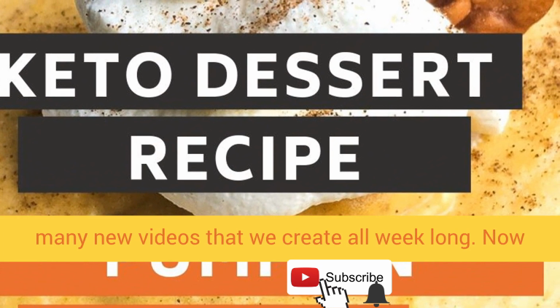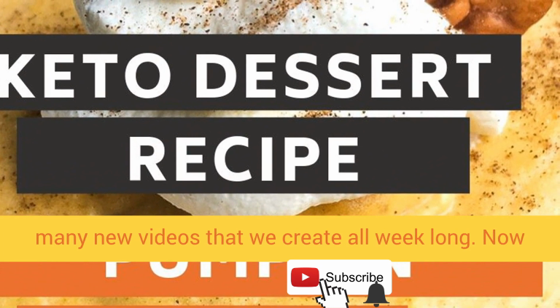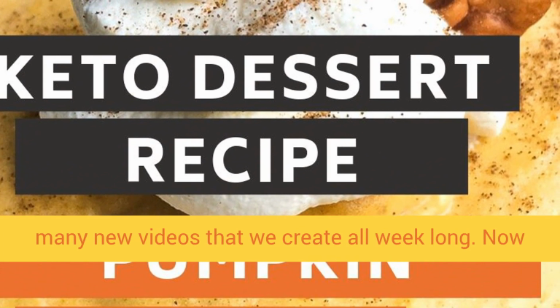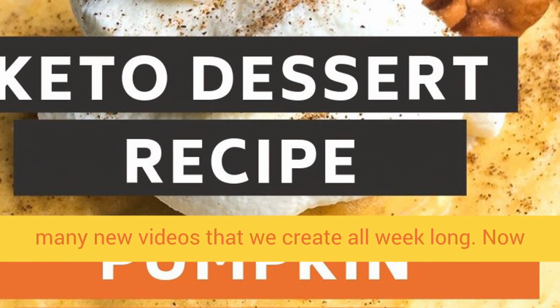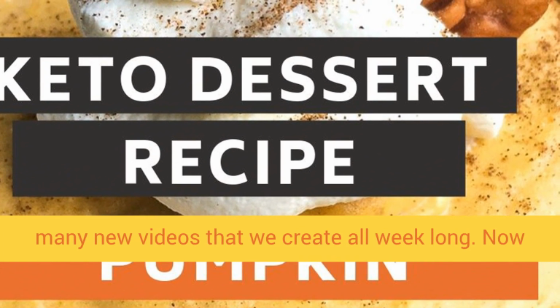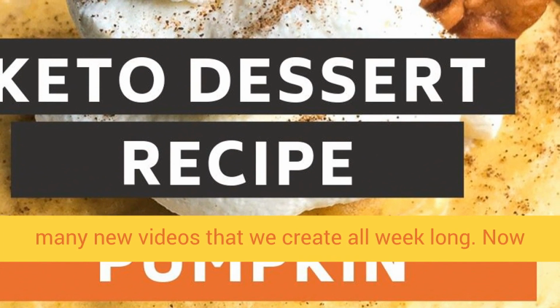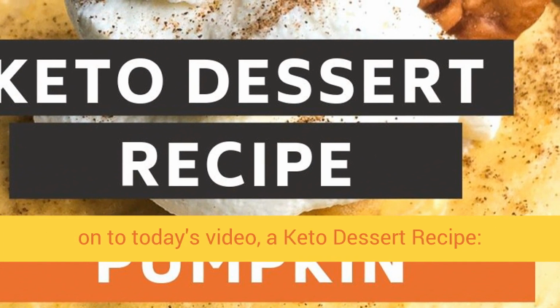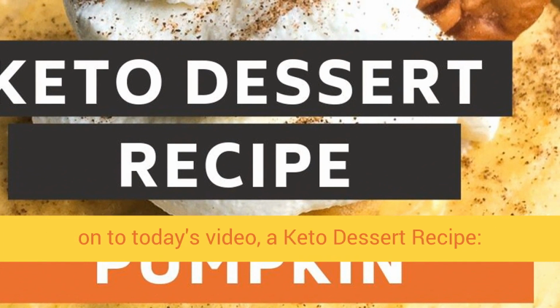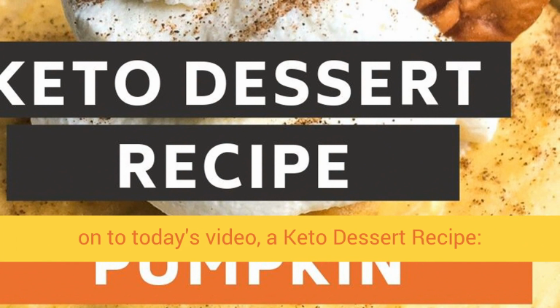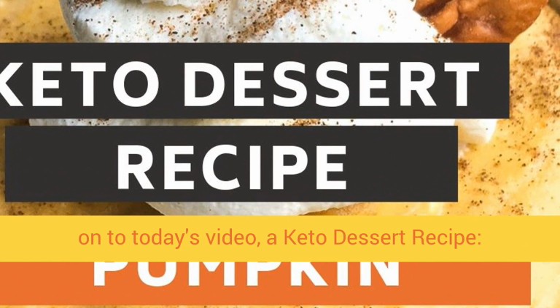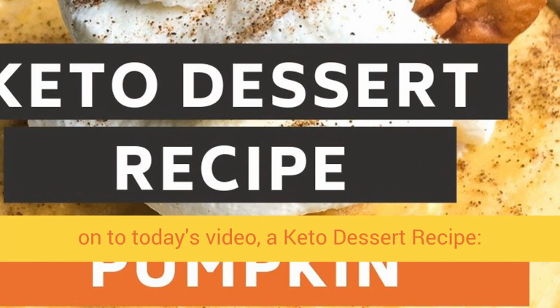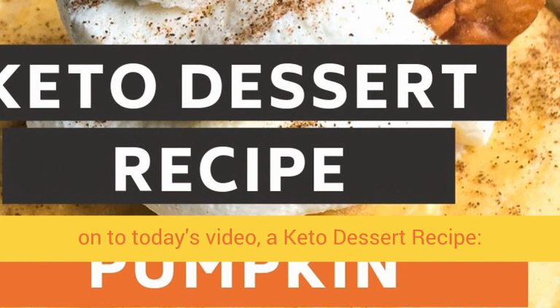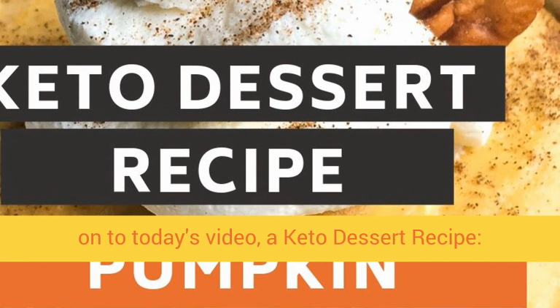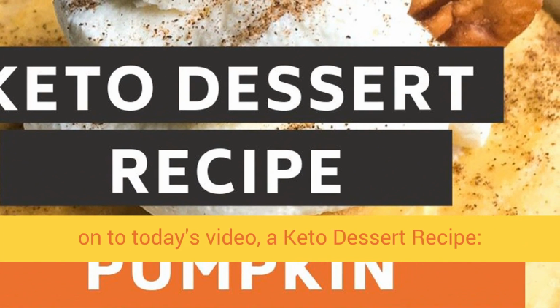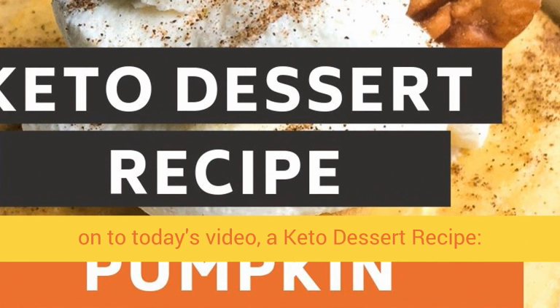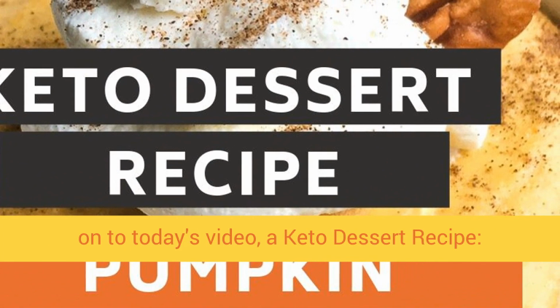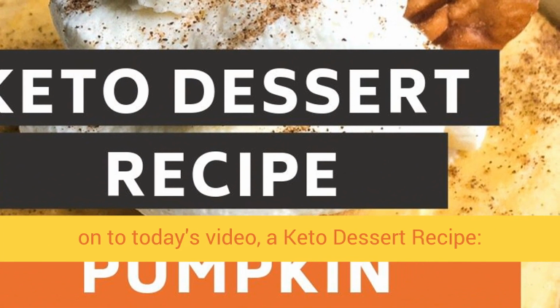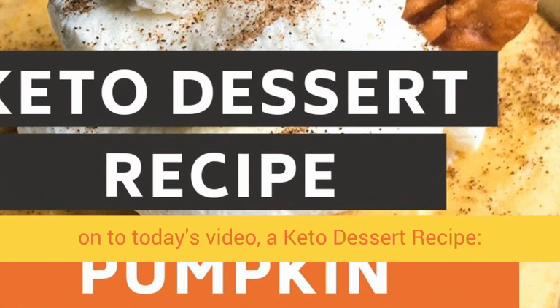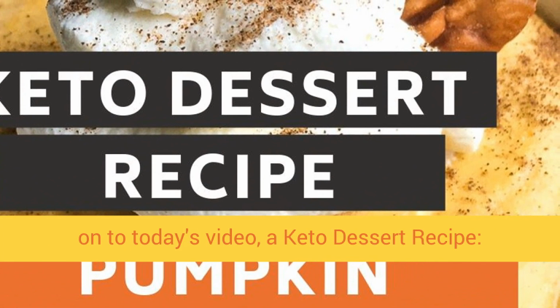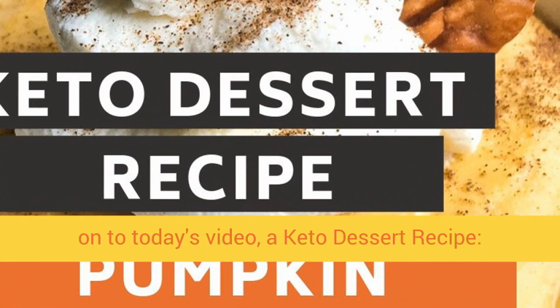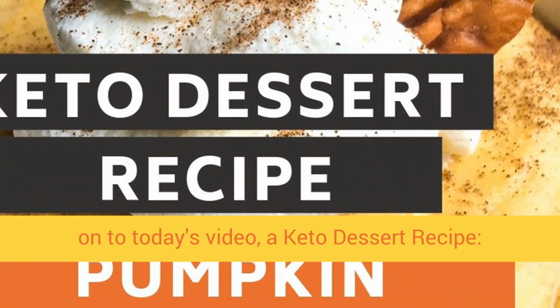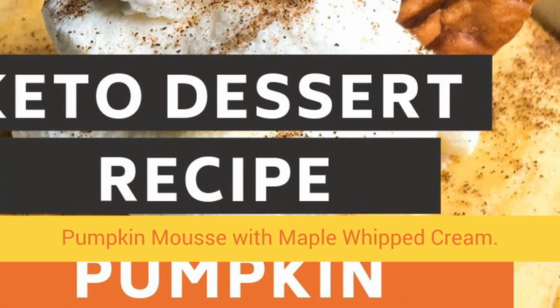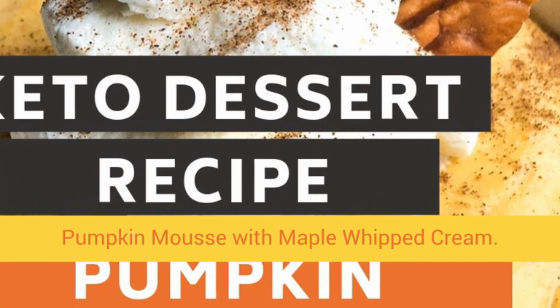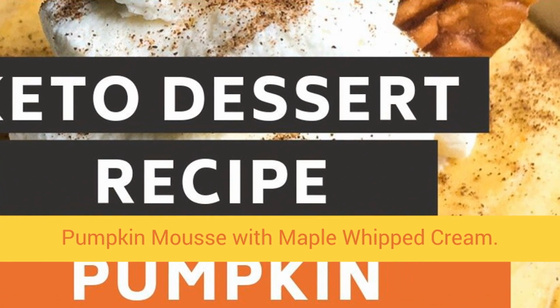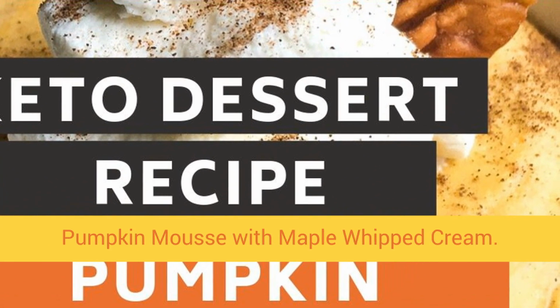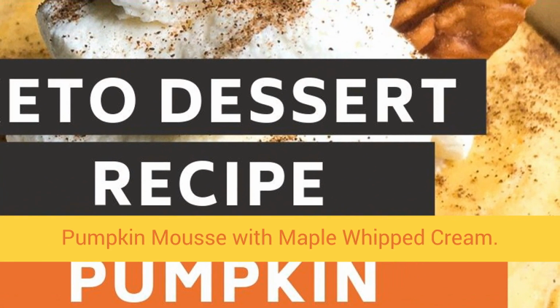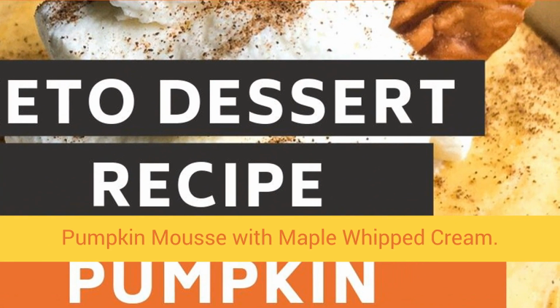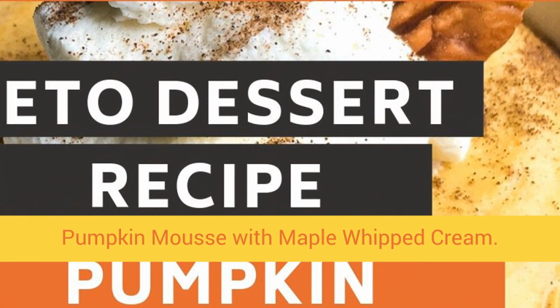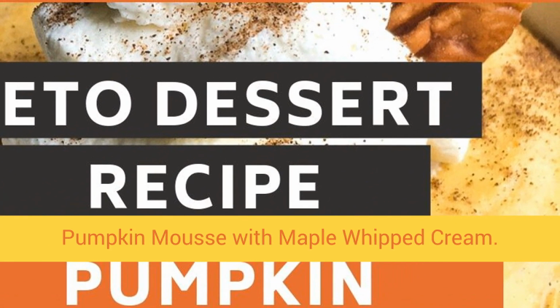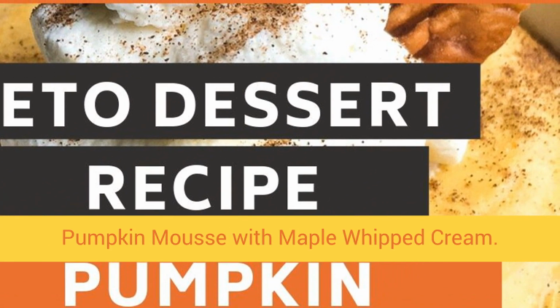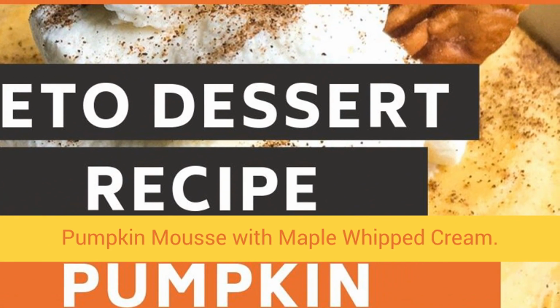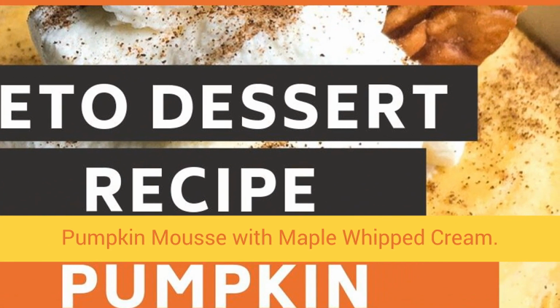Now on to today's video — a keto dessert recipe: pumpkin mousse with maple whipped cream.